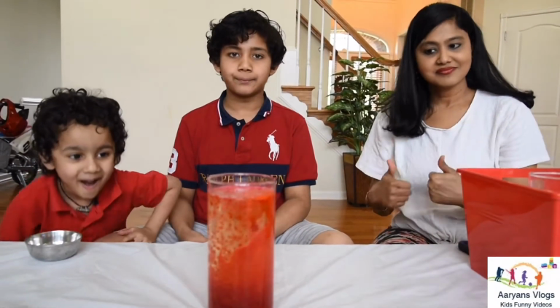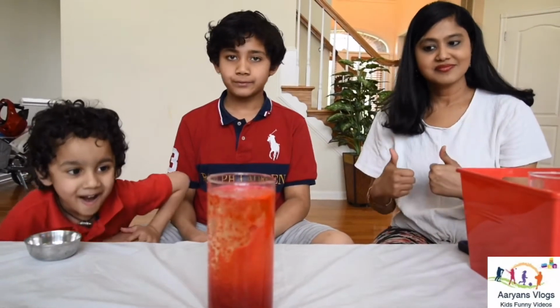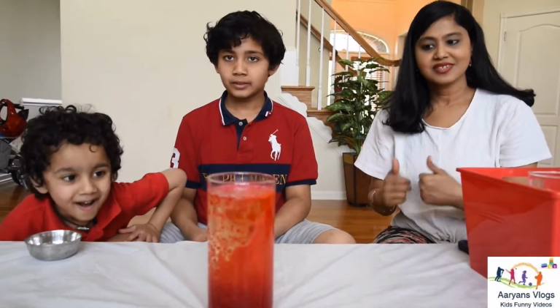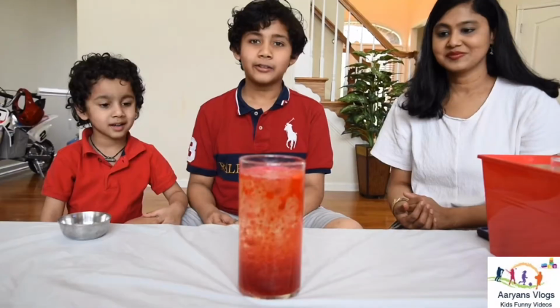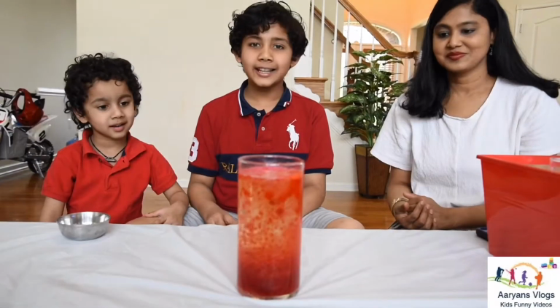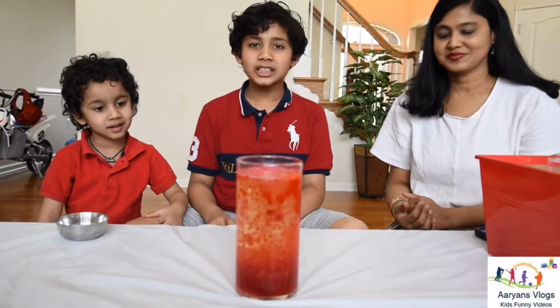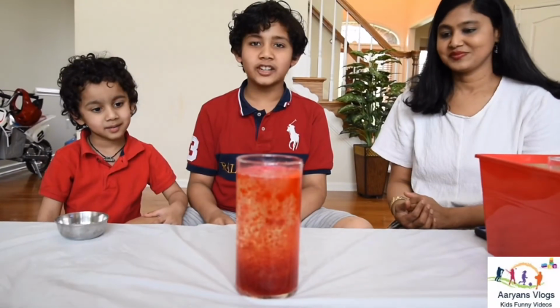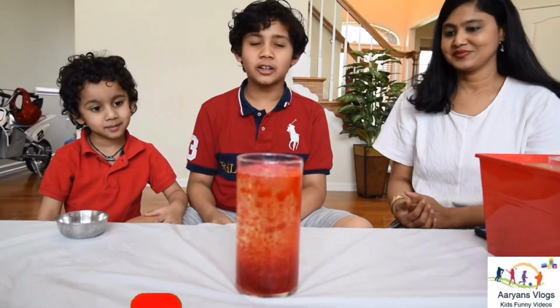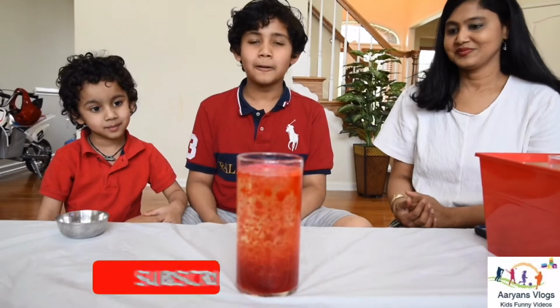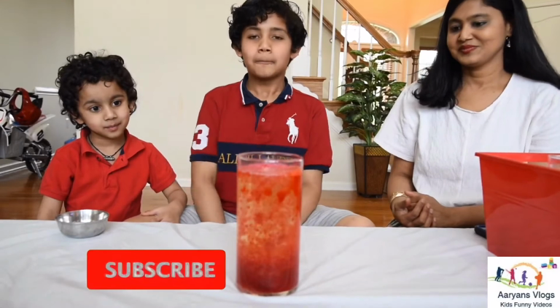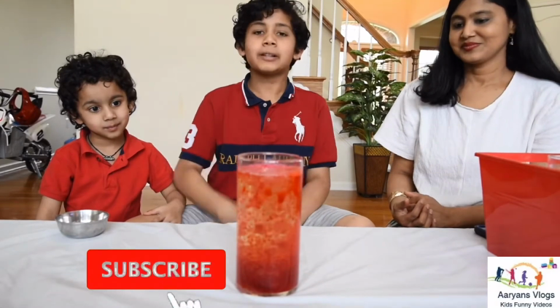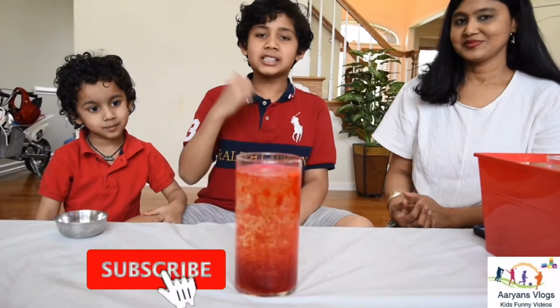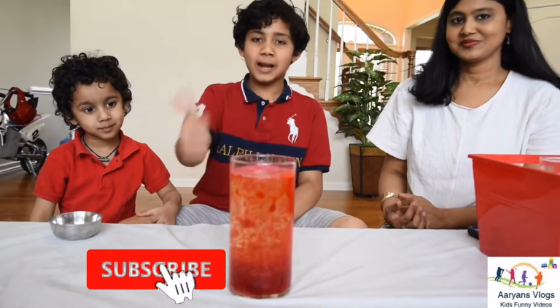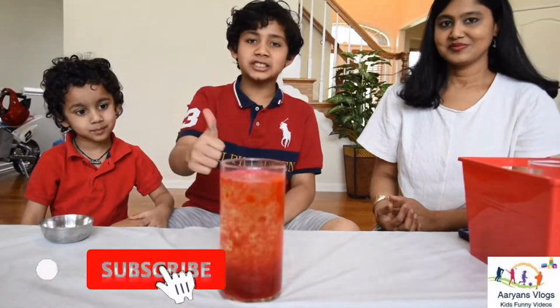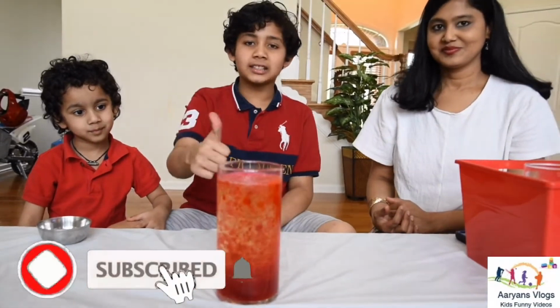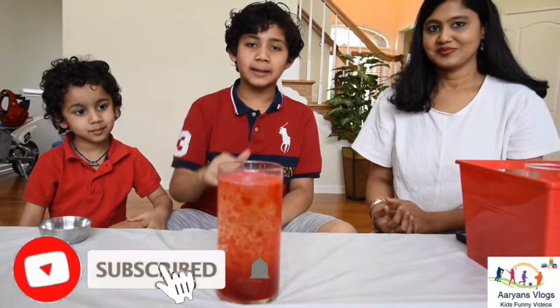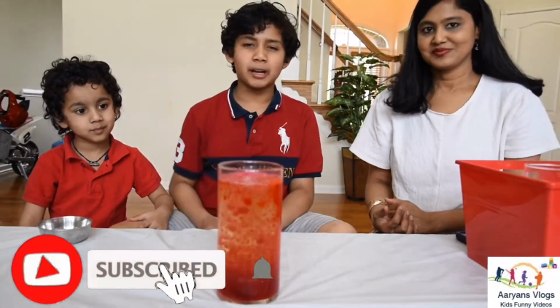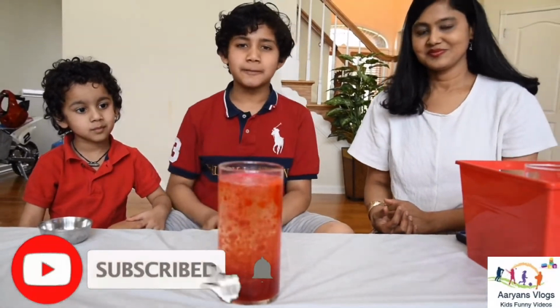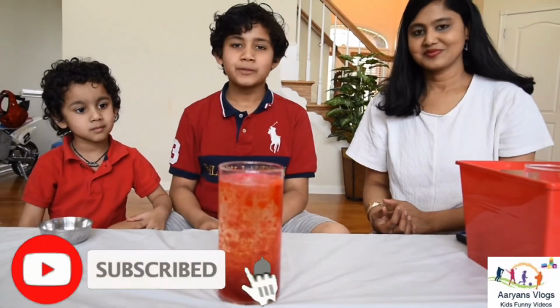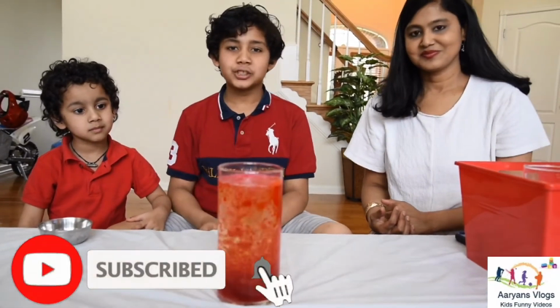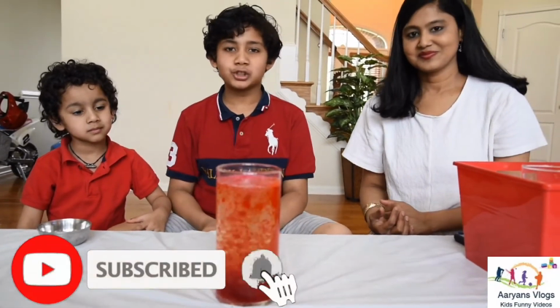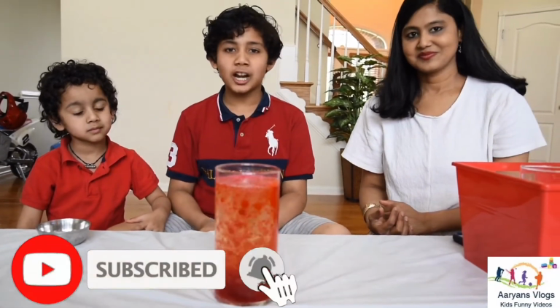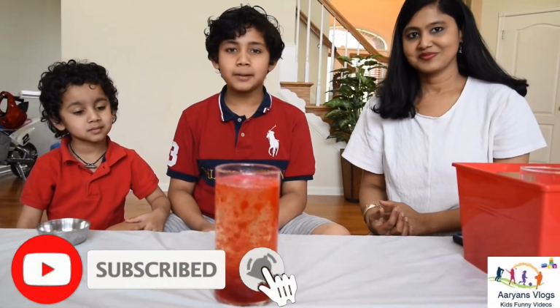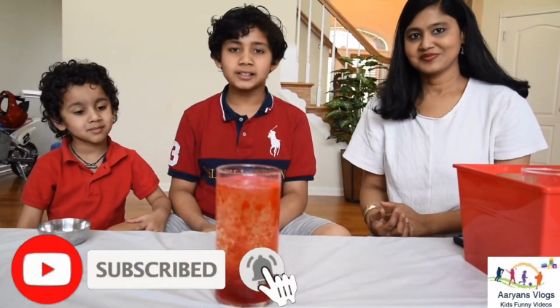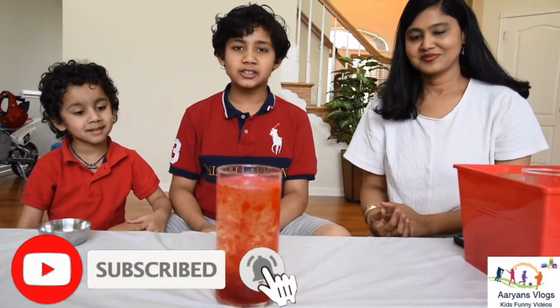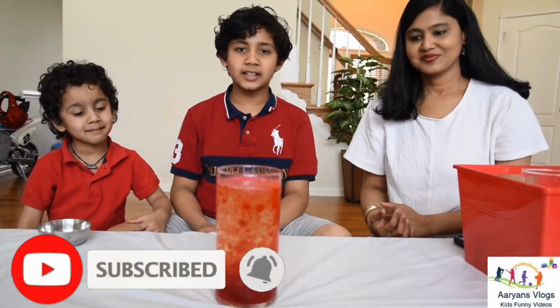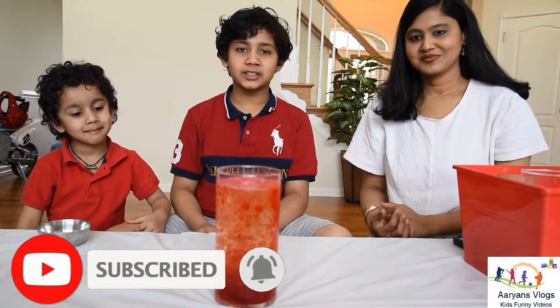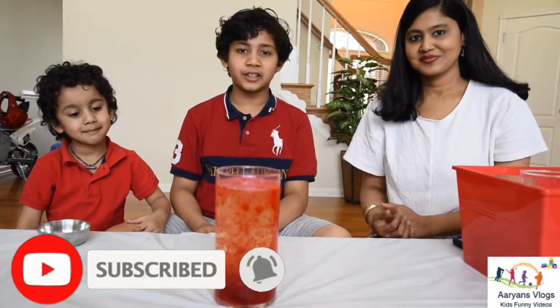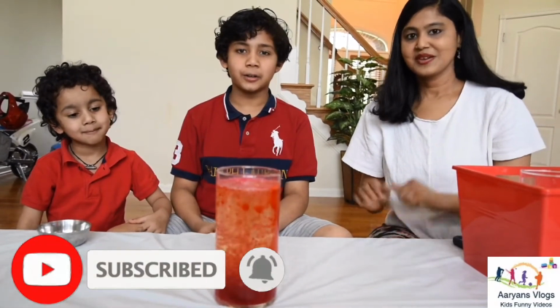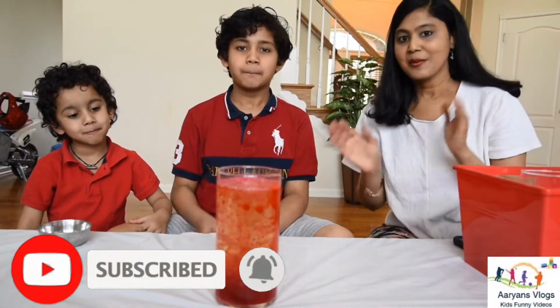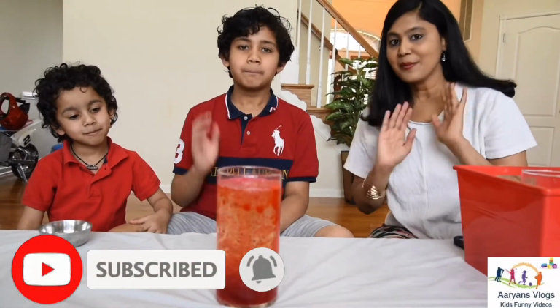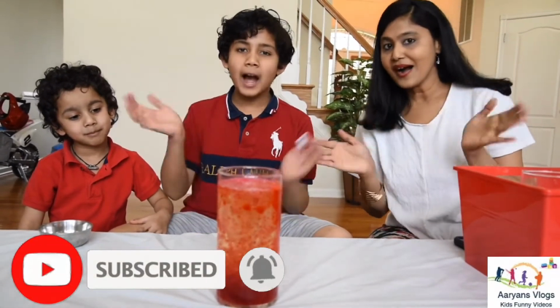If you like this video, please smash that like button, subscribe, and see you in the next video. Bye!